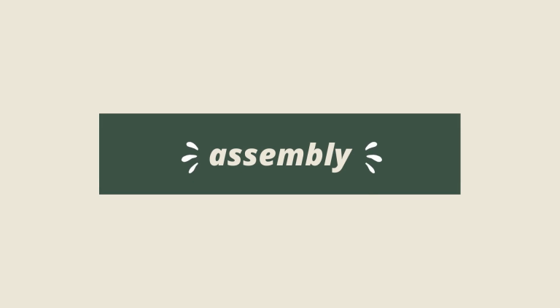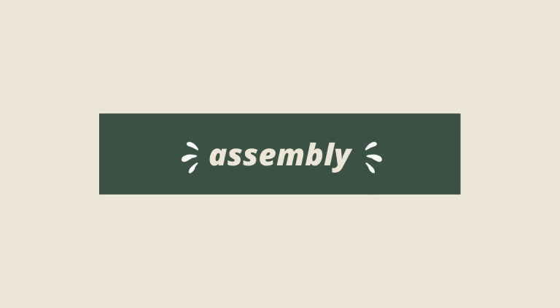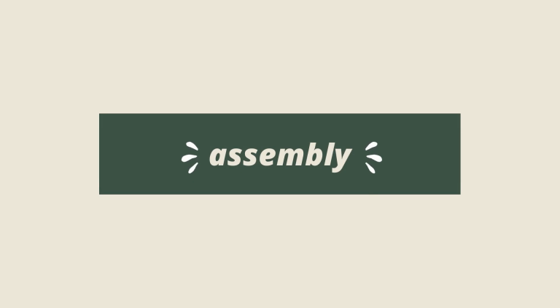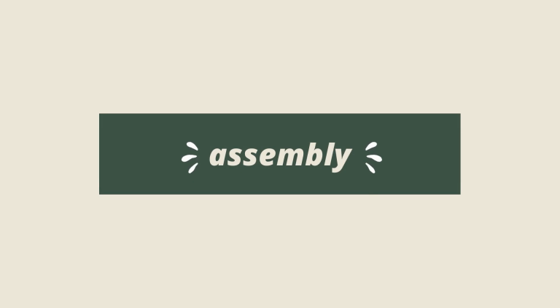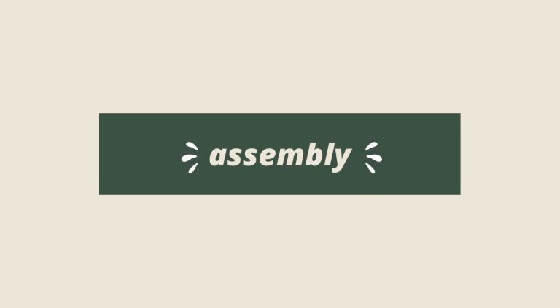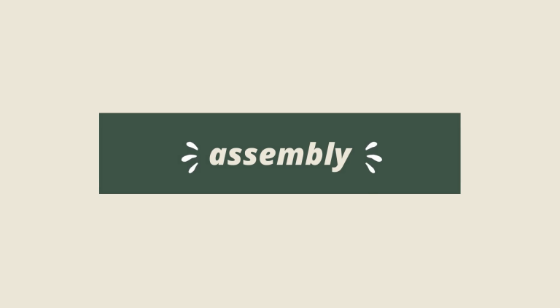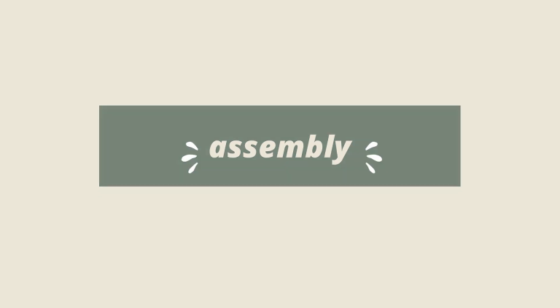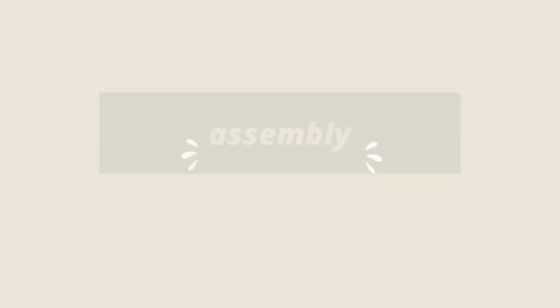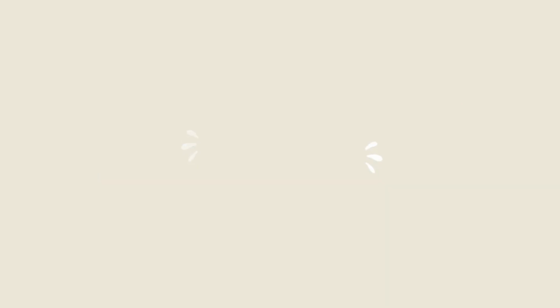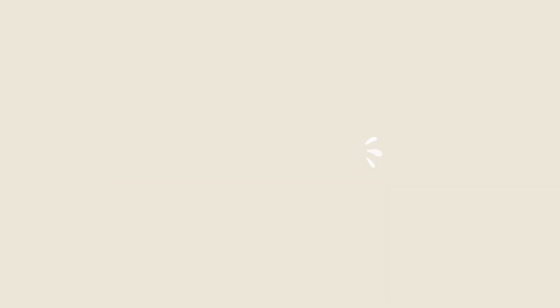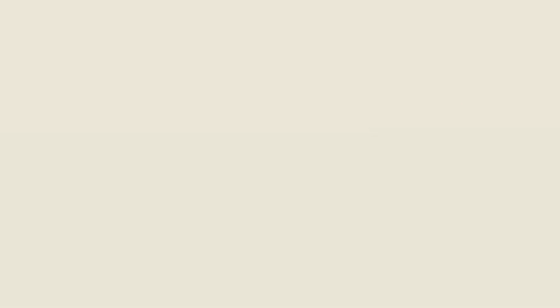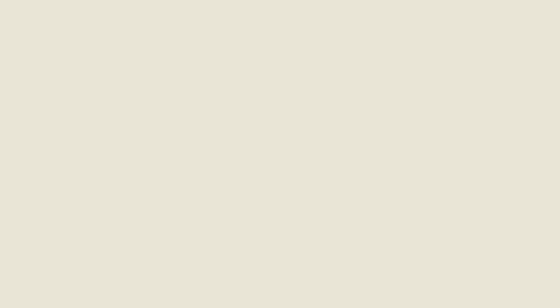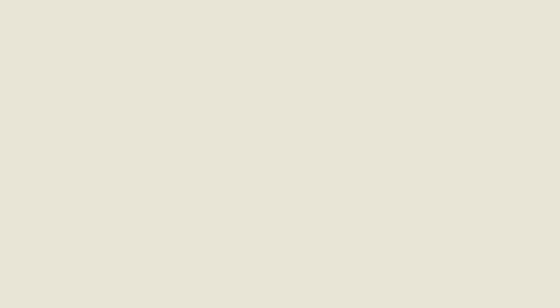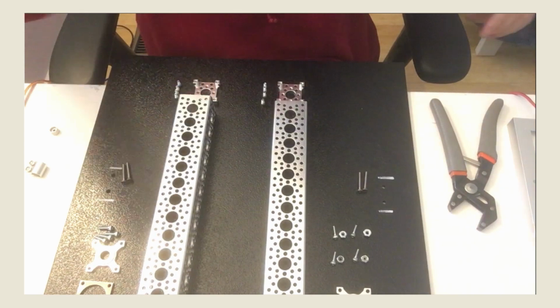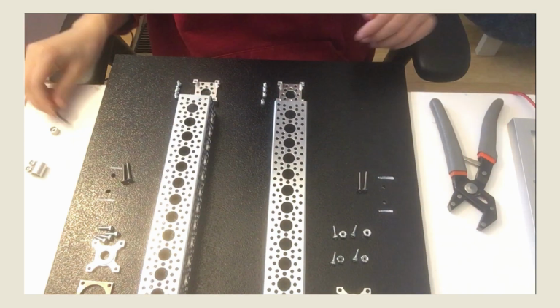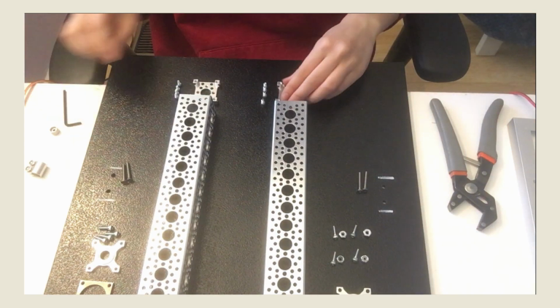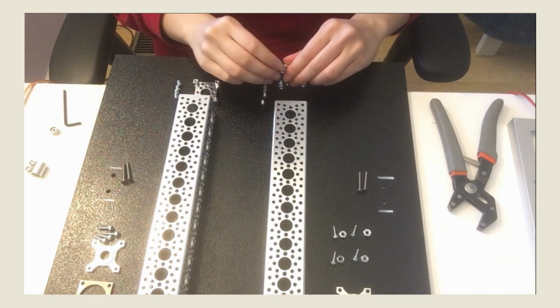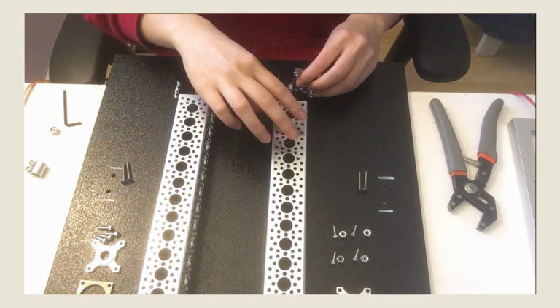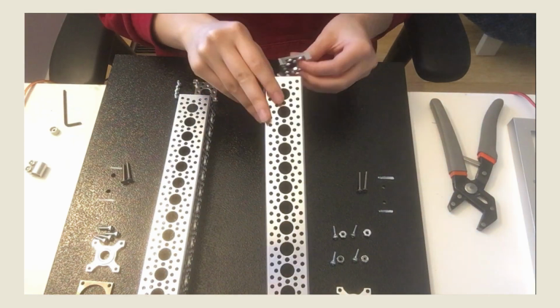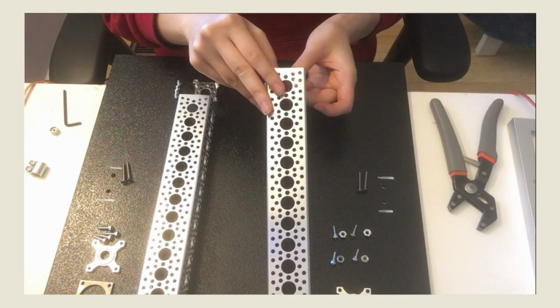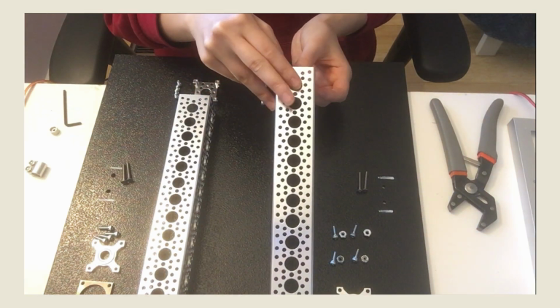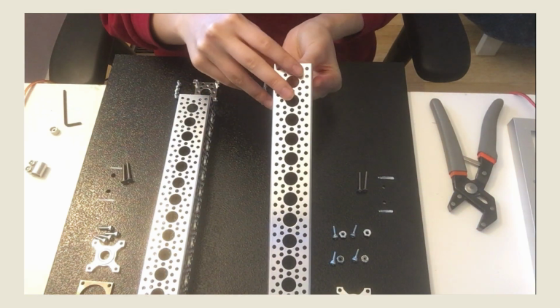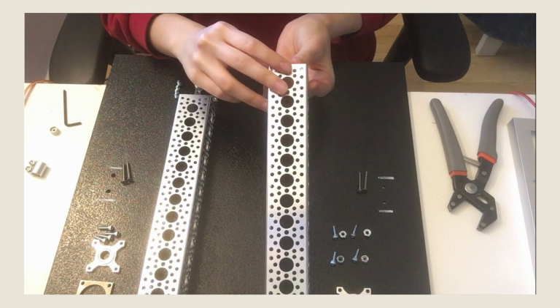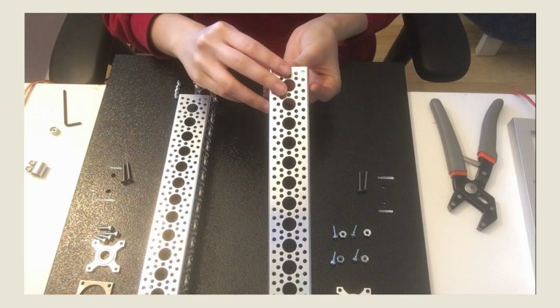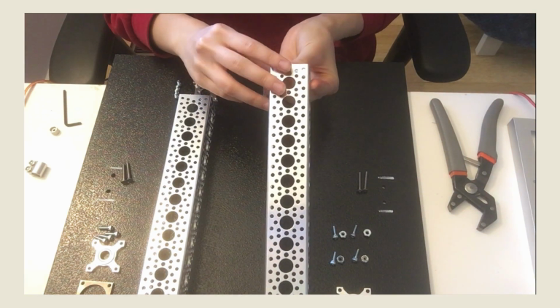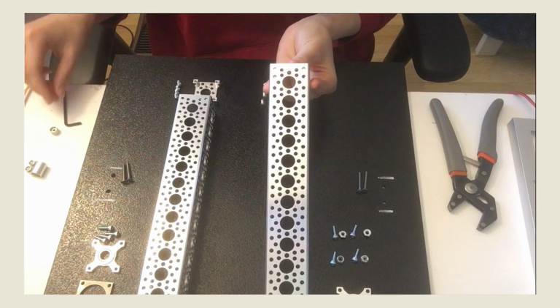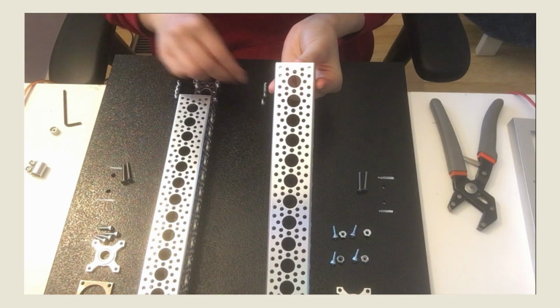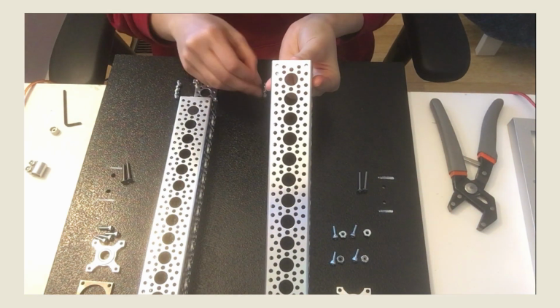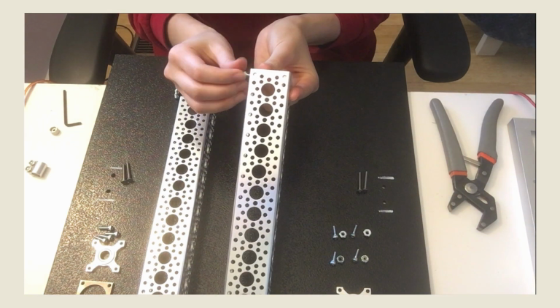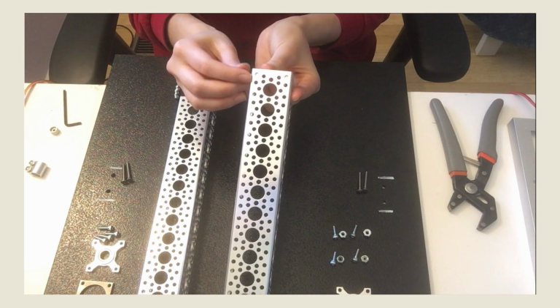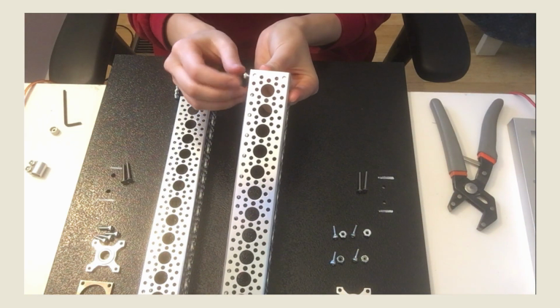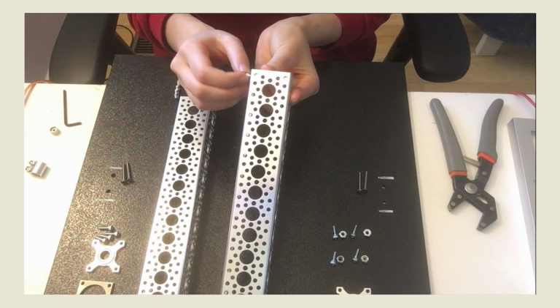After gathering all of my materials, I could start to put everything together. Here's a time-lapse of me assembling the entire solar panel tracking system.